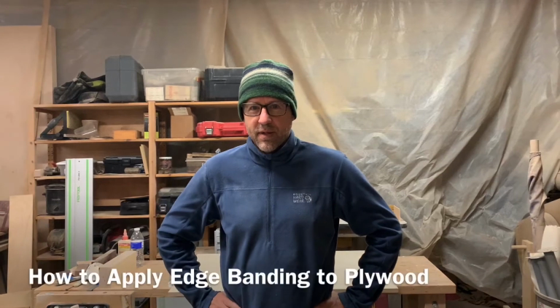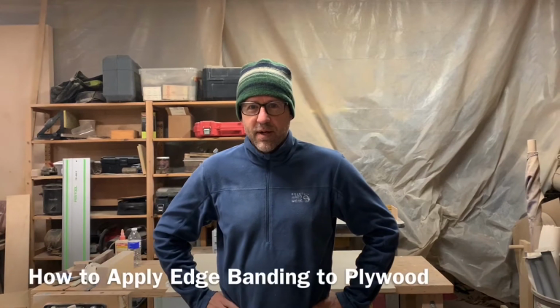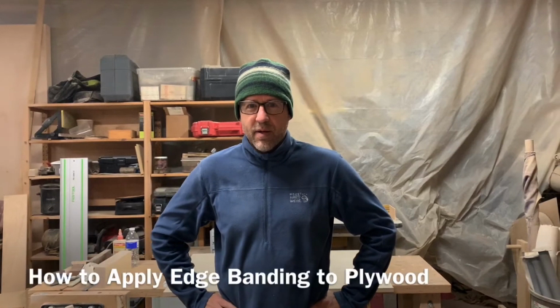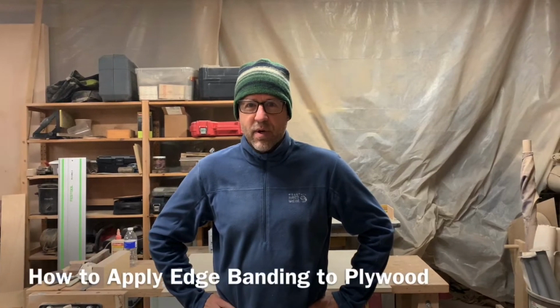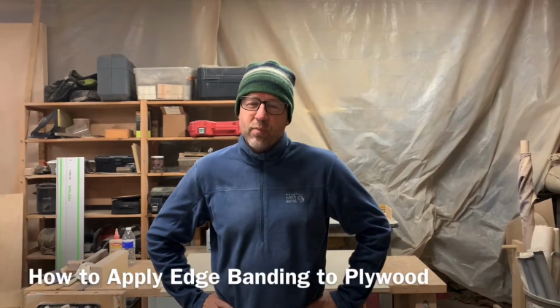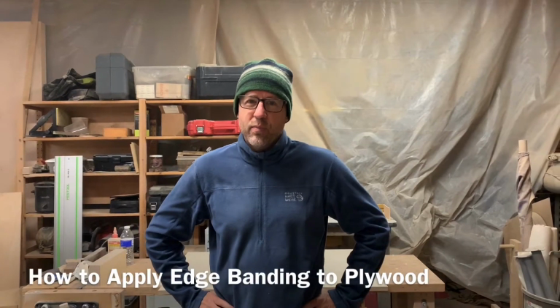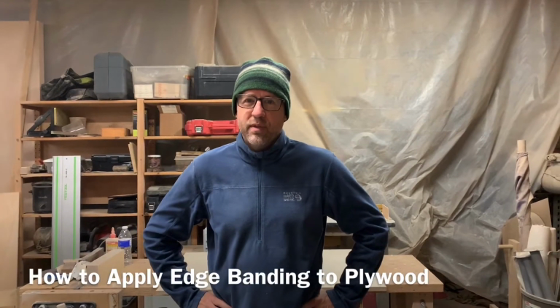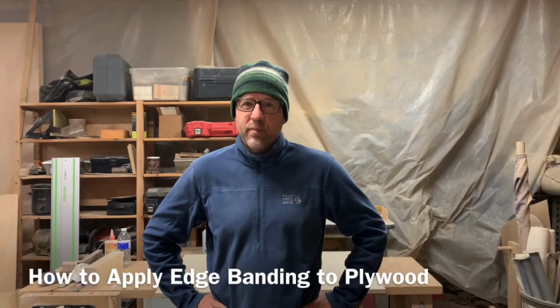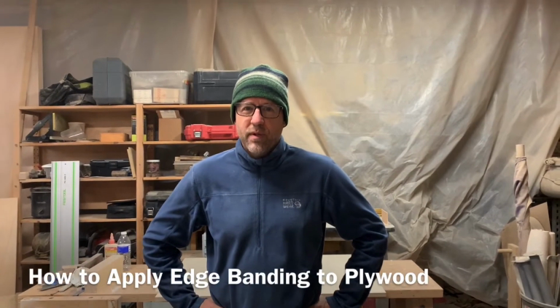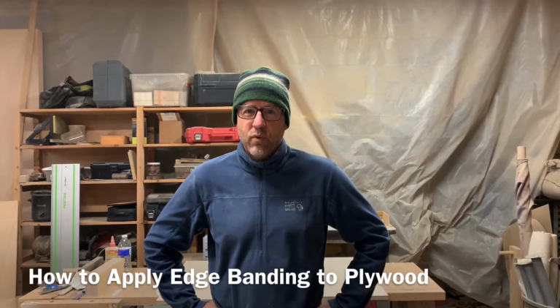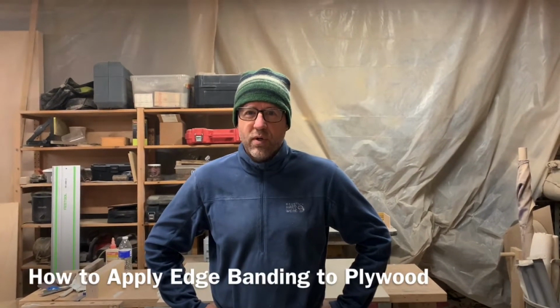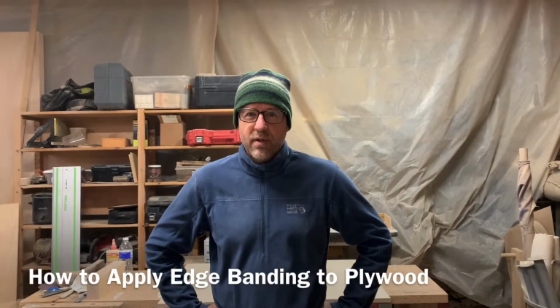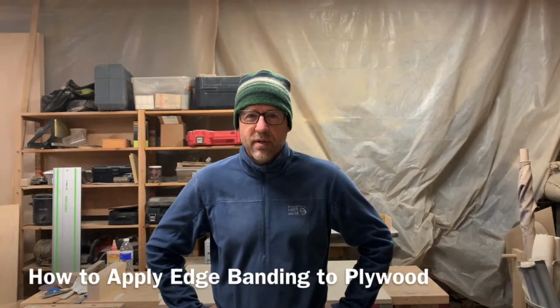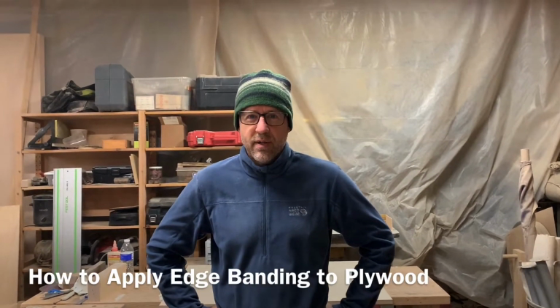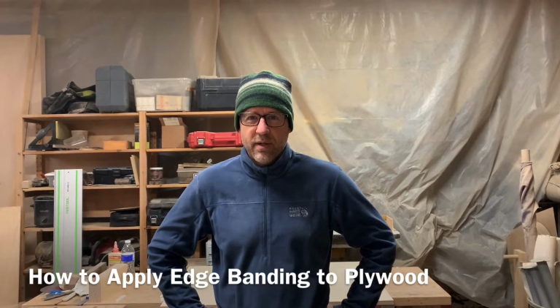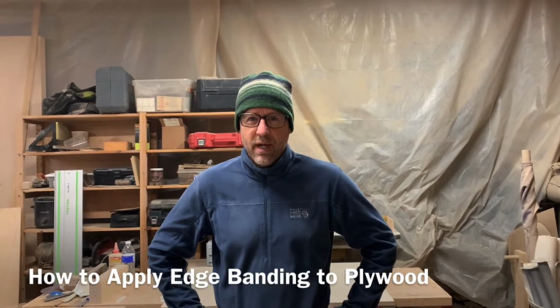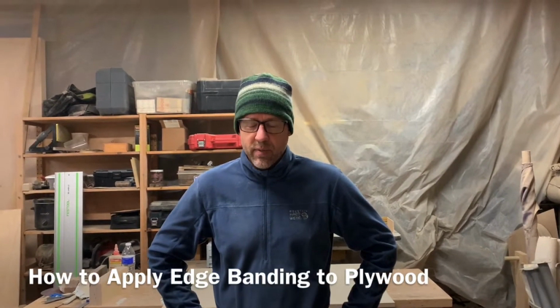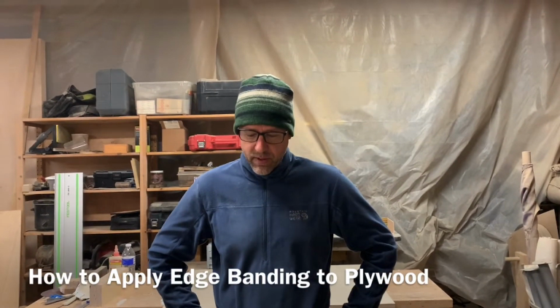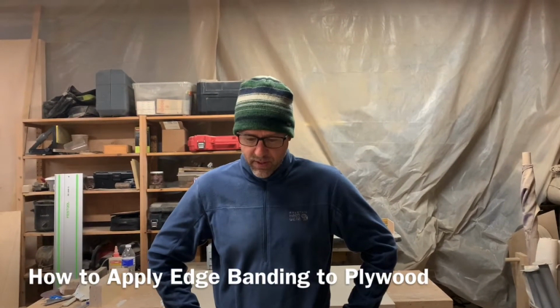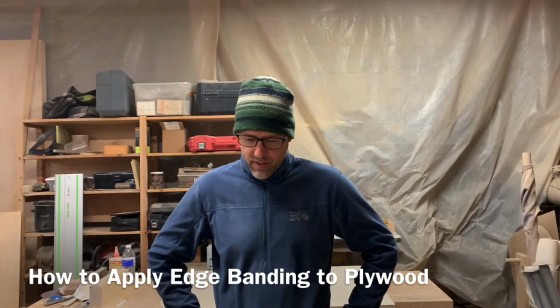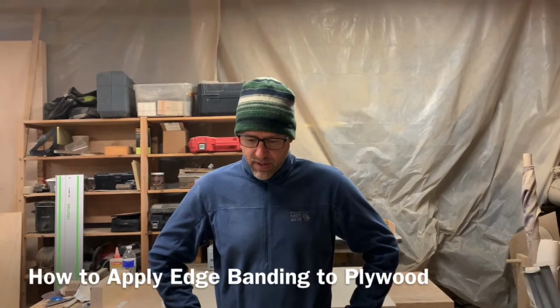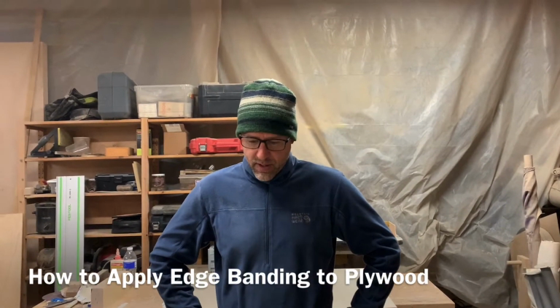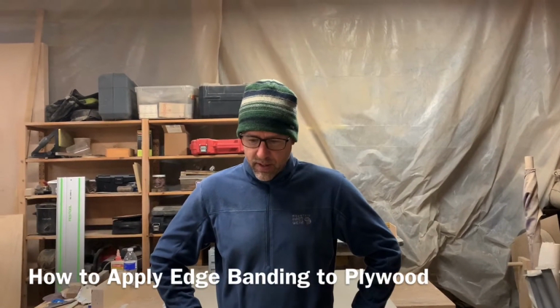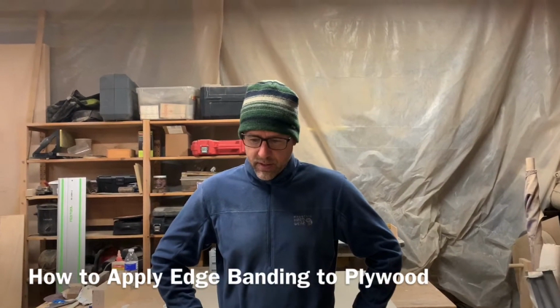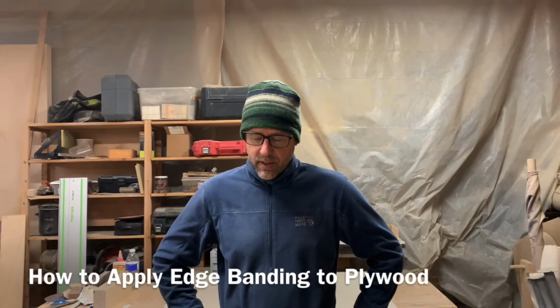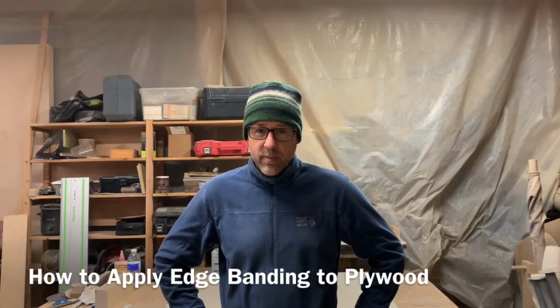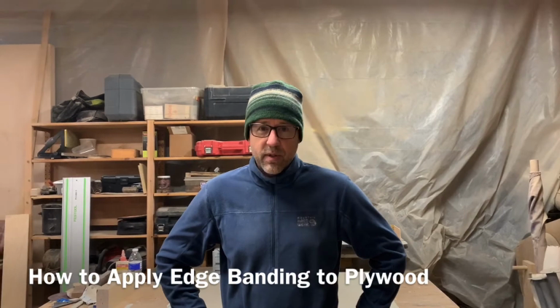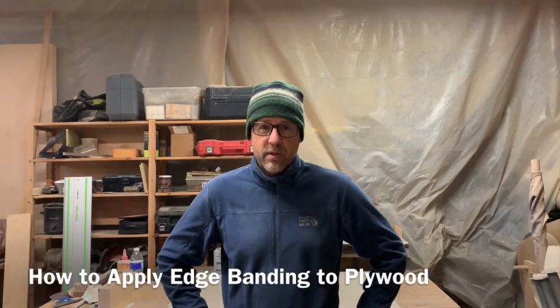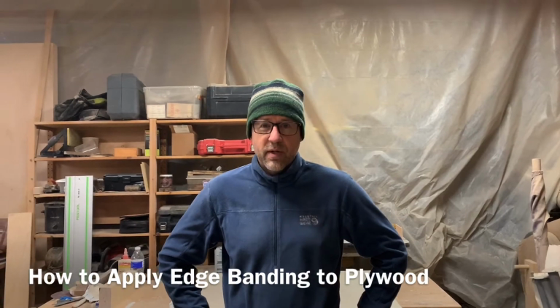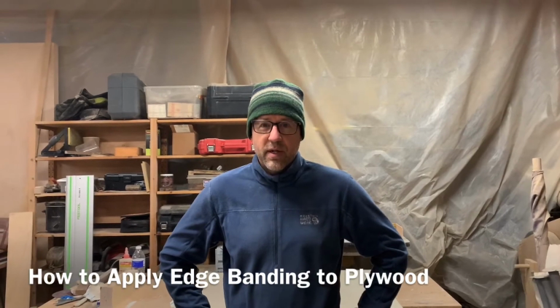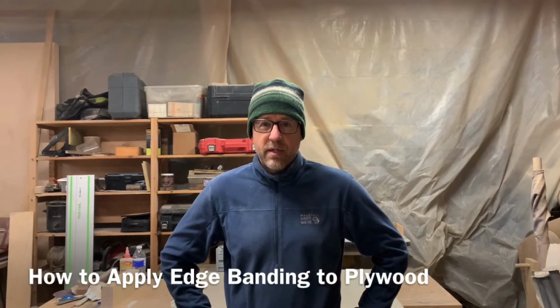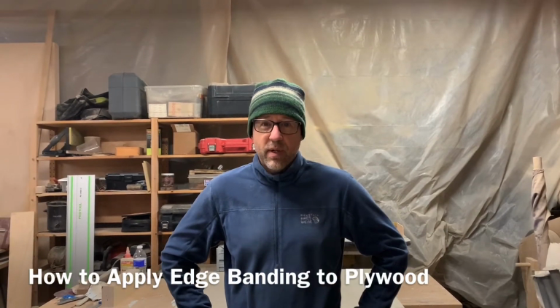Hi, I'm Mark Palmquist. I'm a woodworker, a cabinet maker. Today I'm going to show you how to edge band.